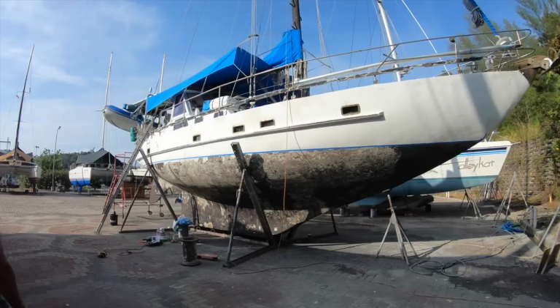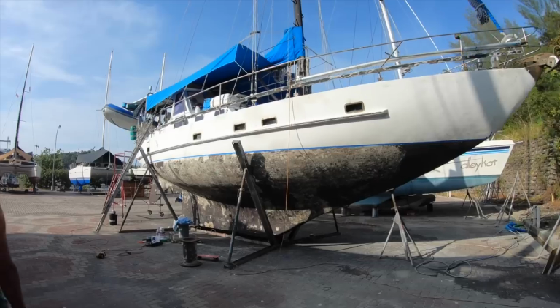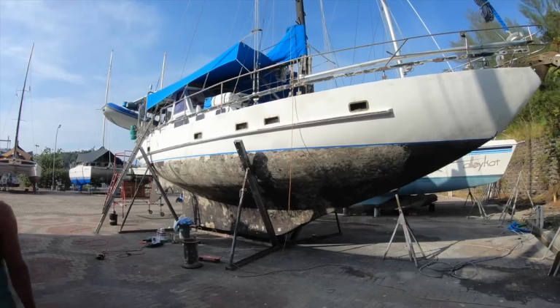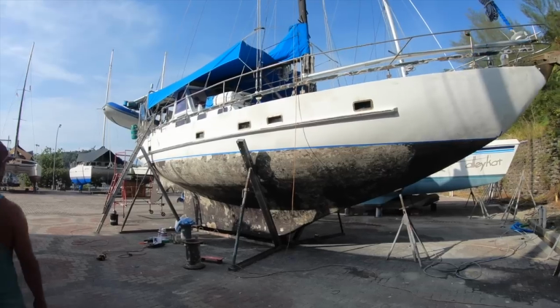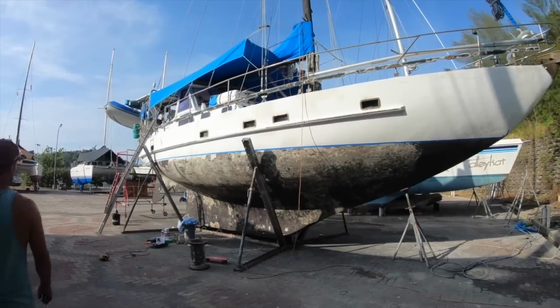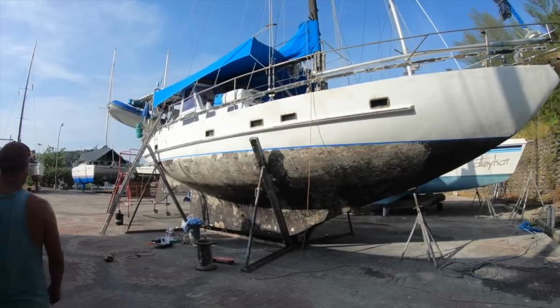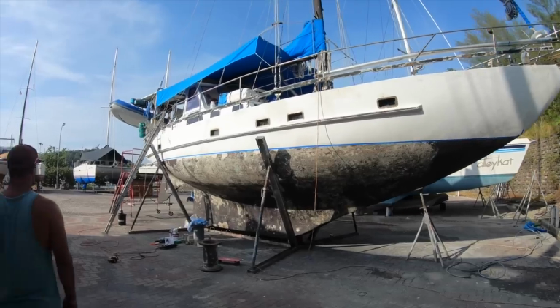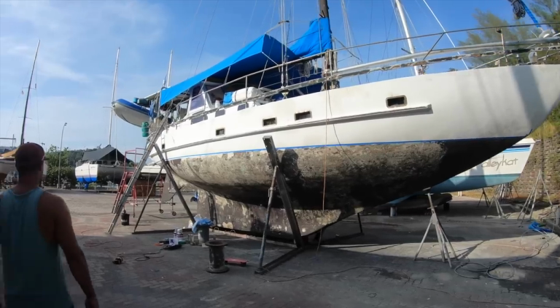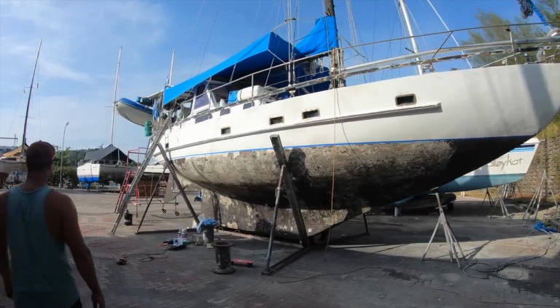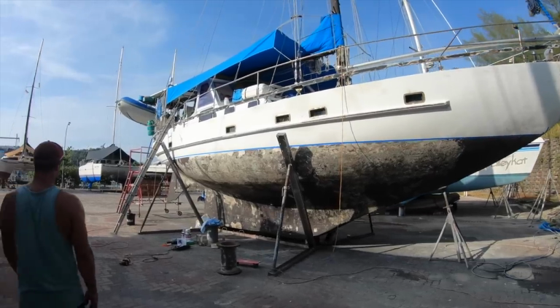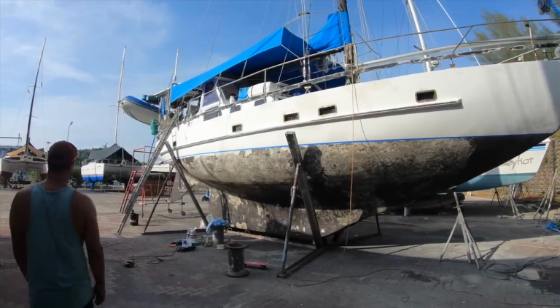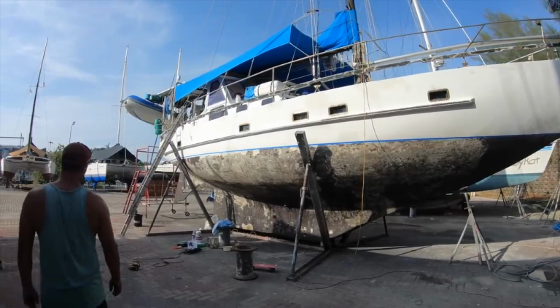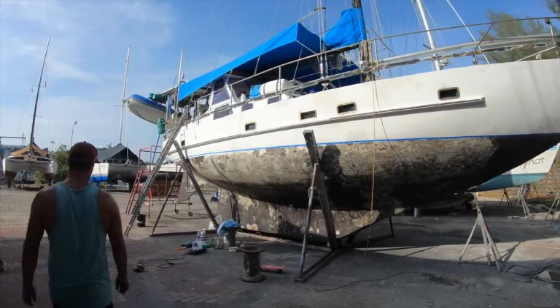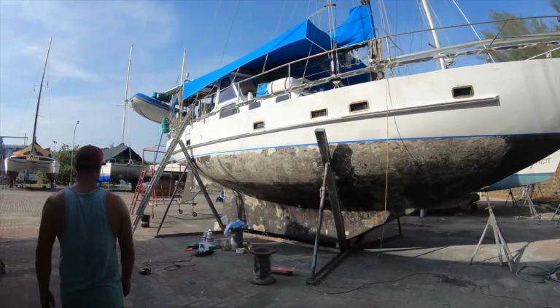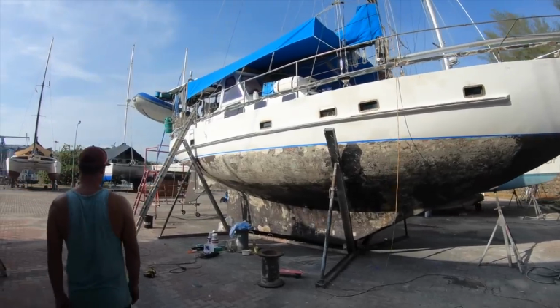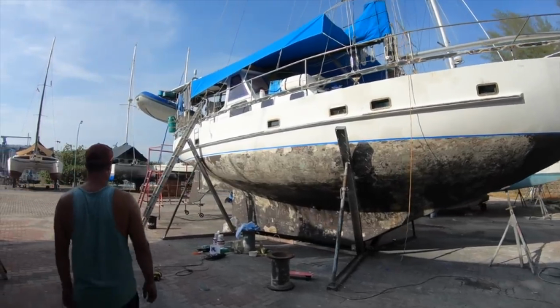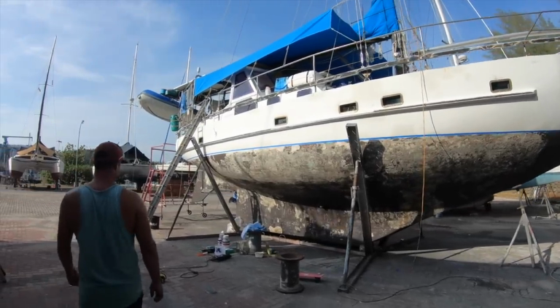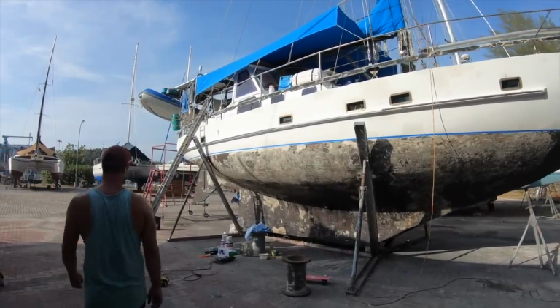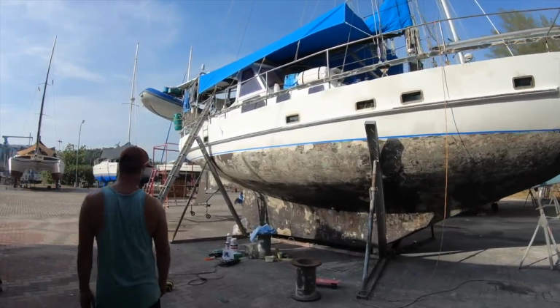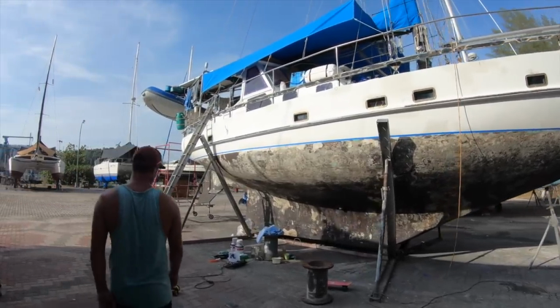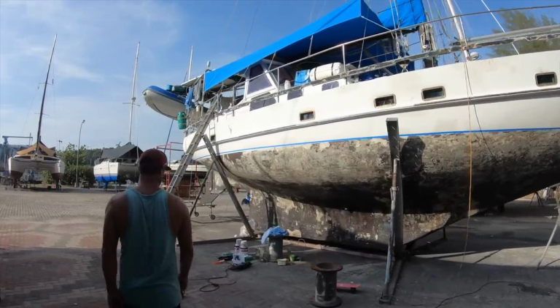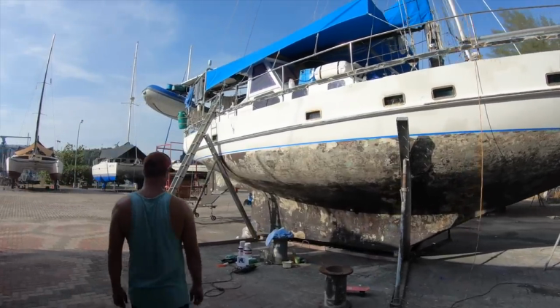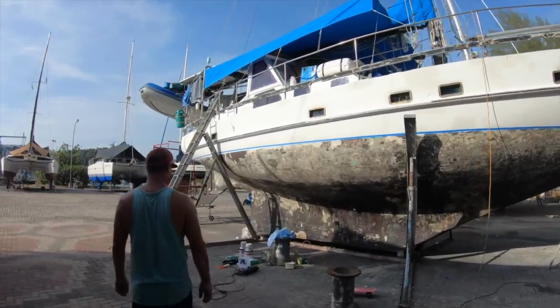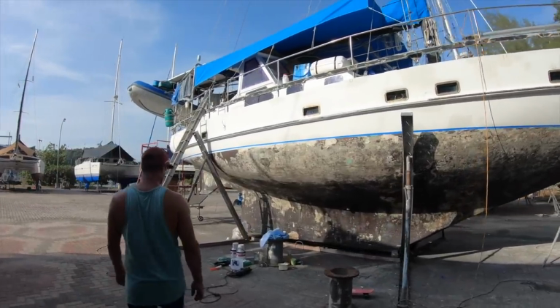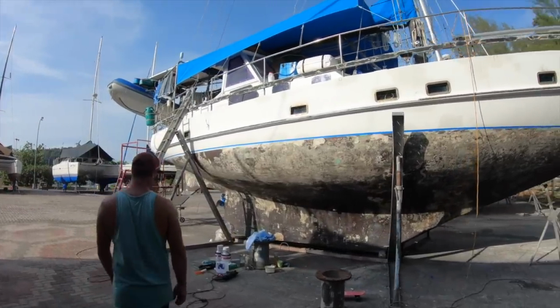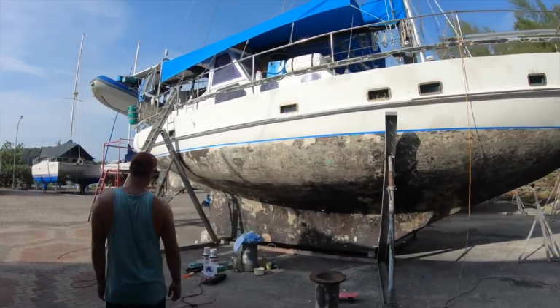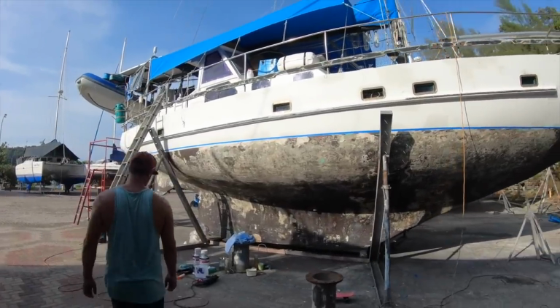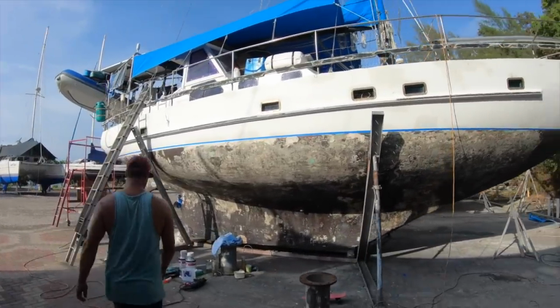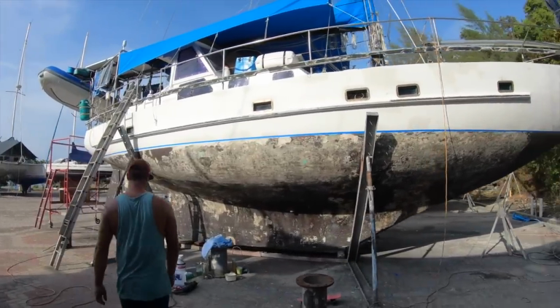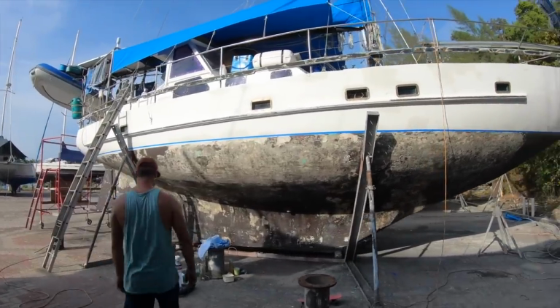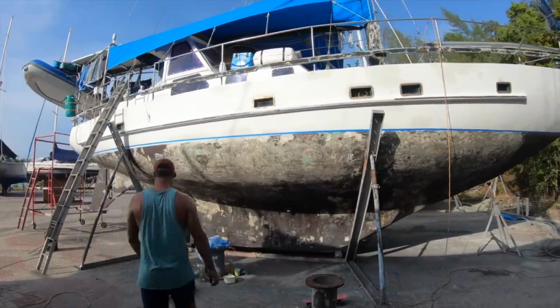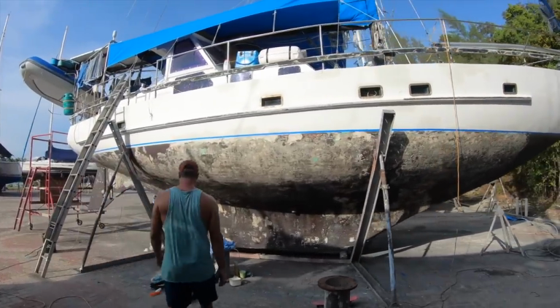We finished the sanding finally. Got her all smooth, washed down, taped up and prepped for the first coat of primer.